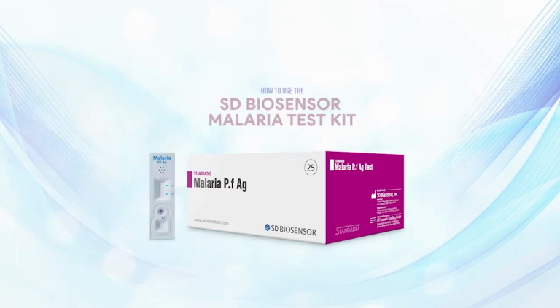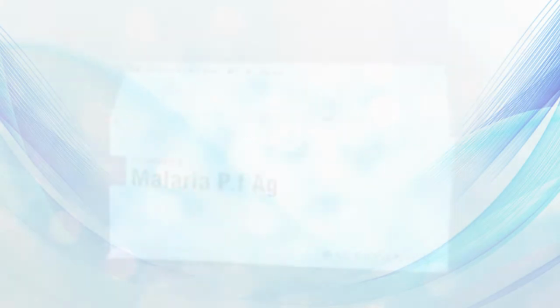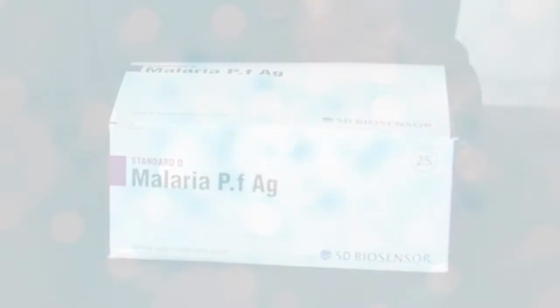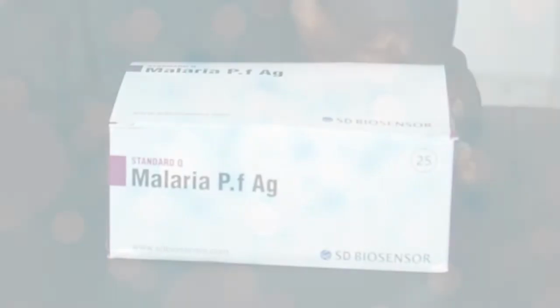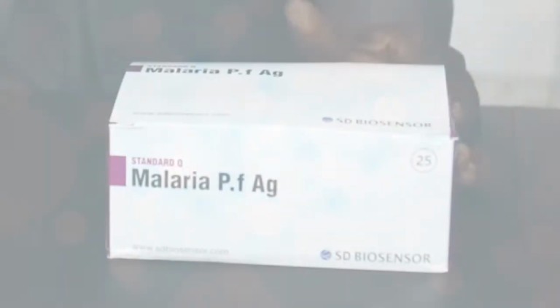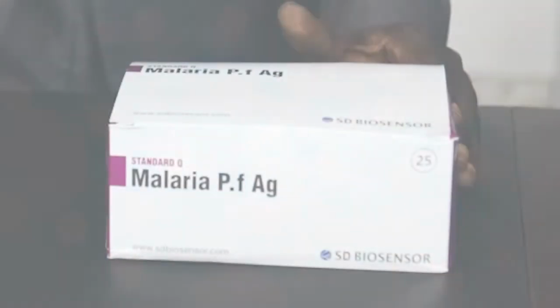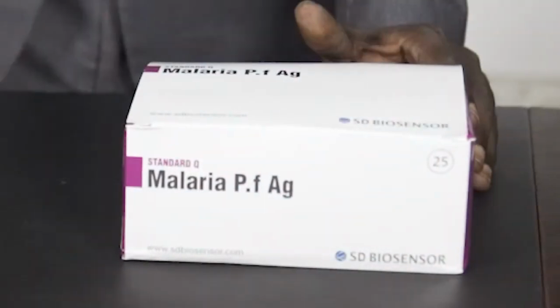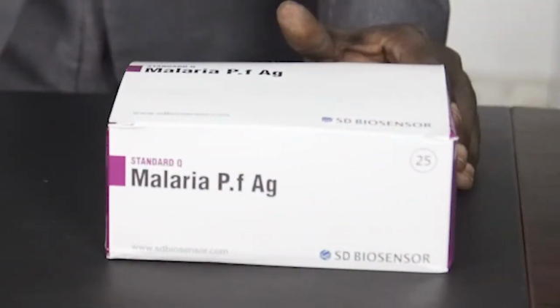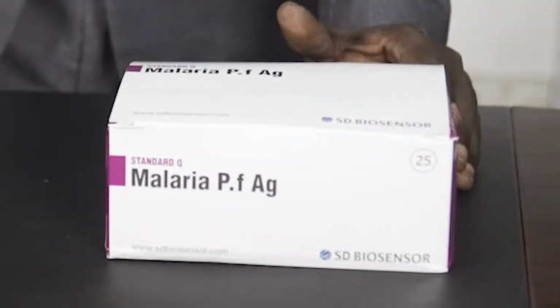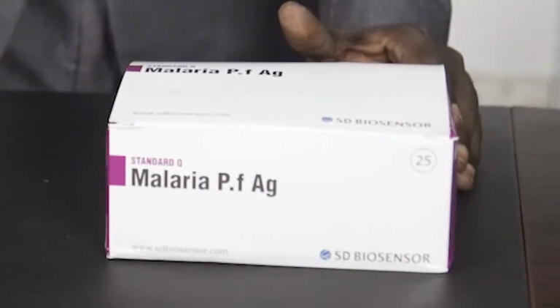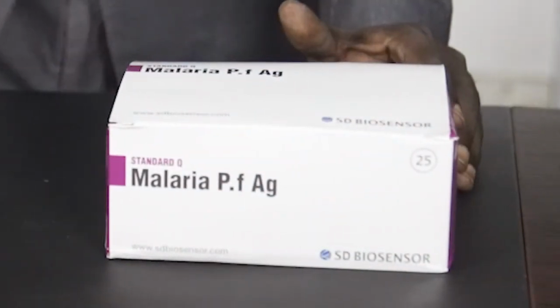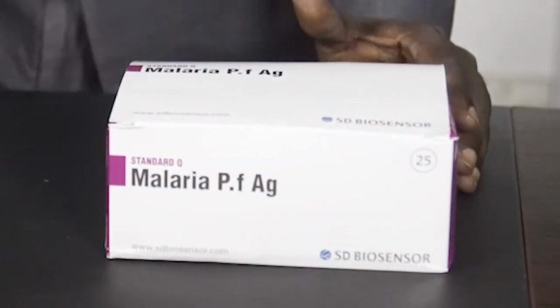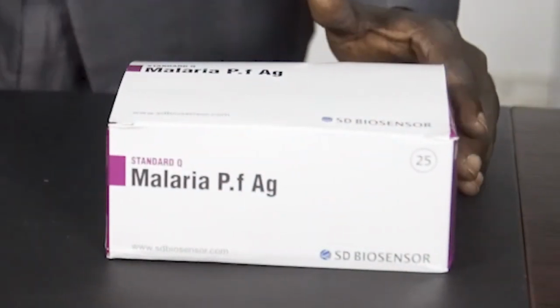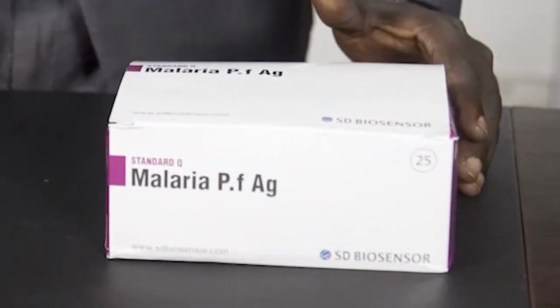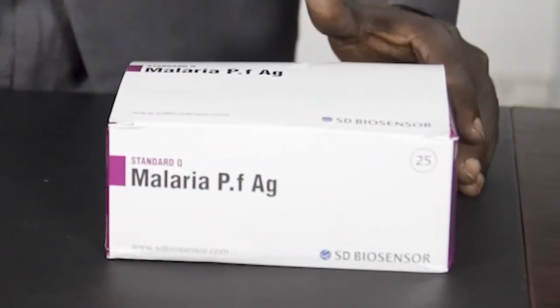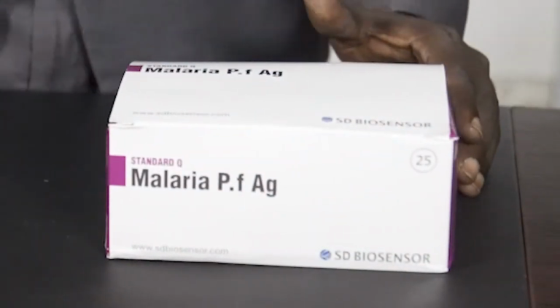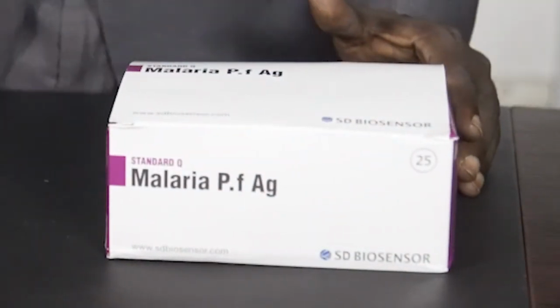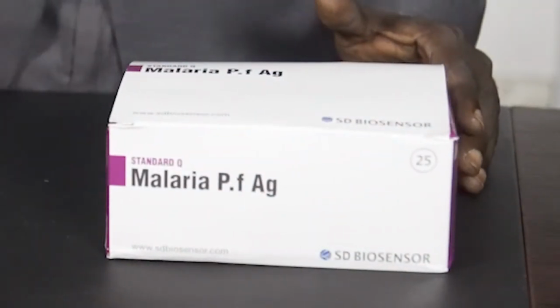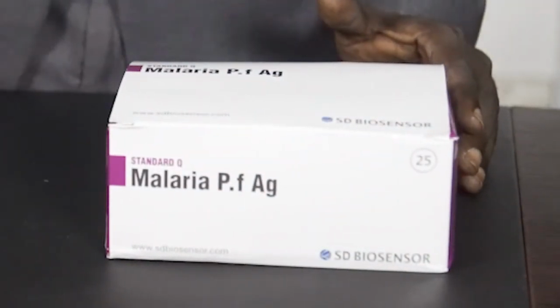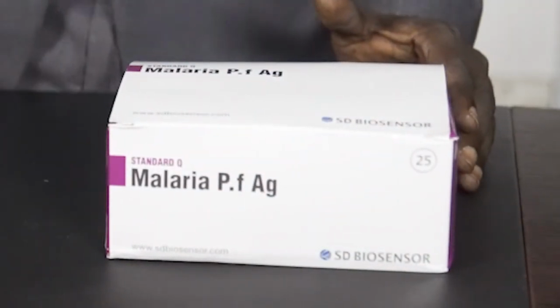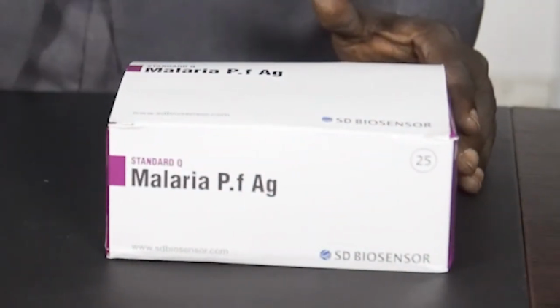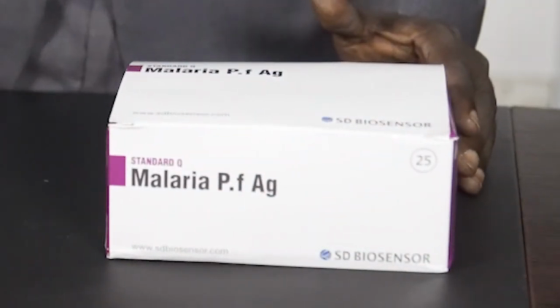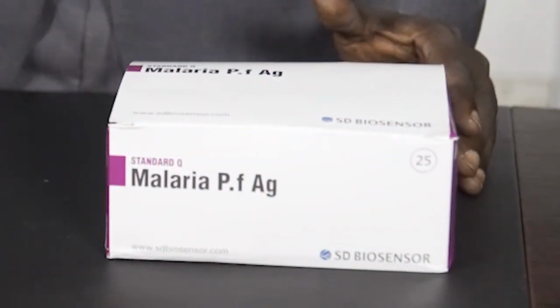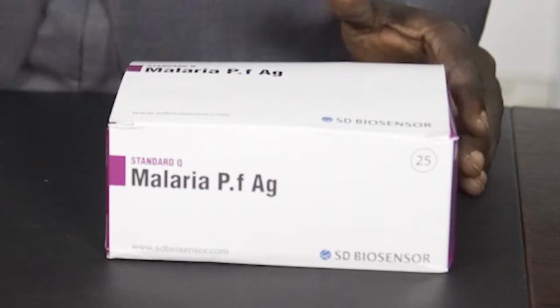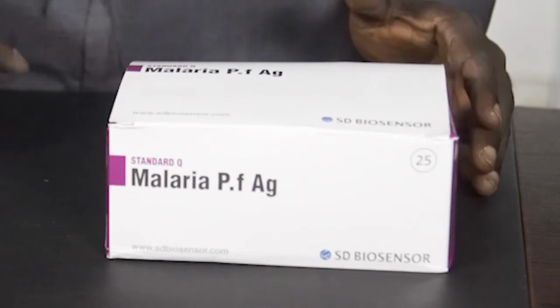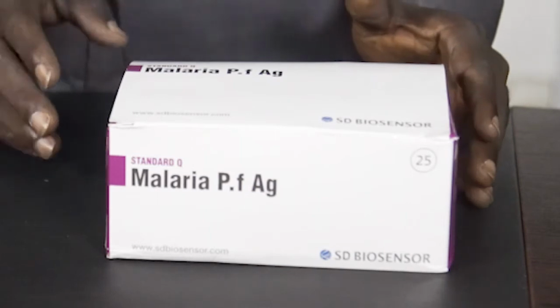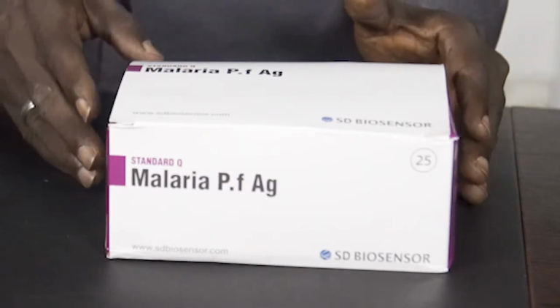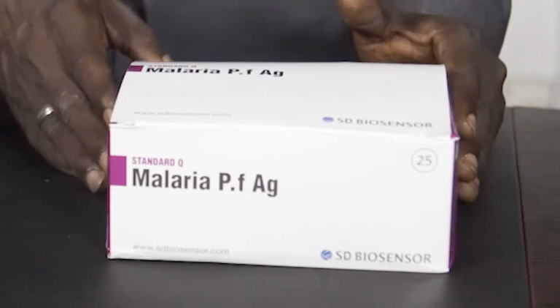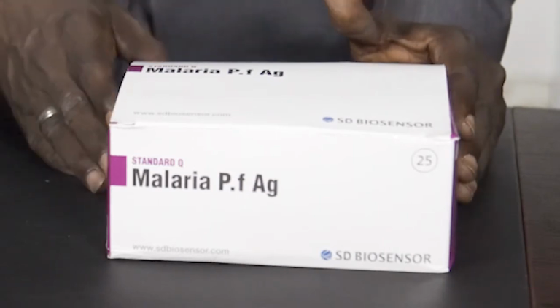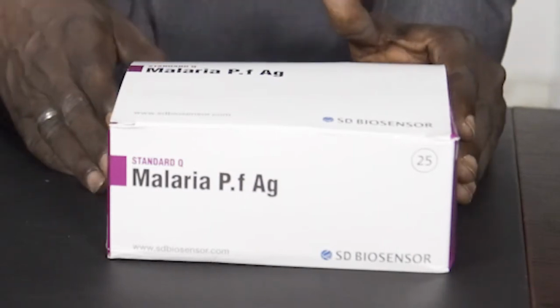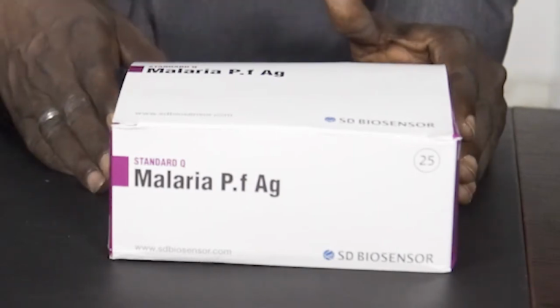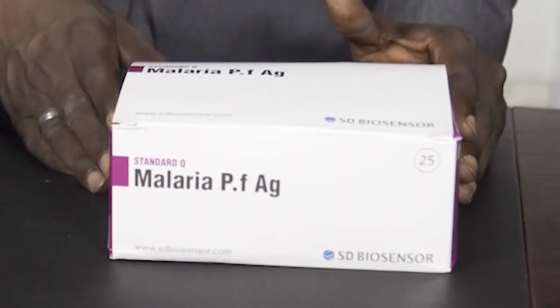Good day everyone. I'm going to take you through how to use SD Biosensor malaria test kits.